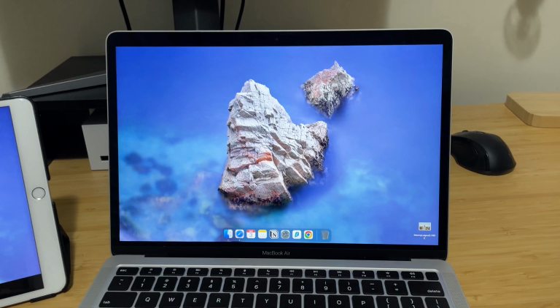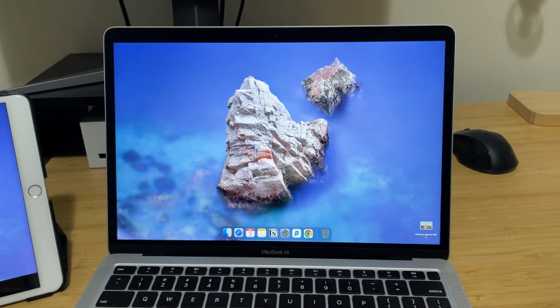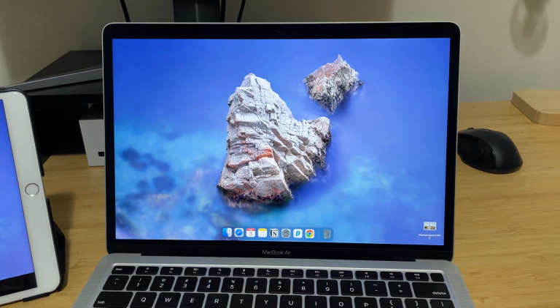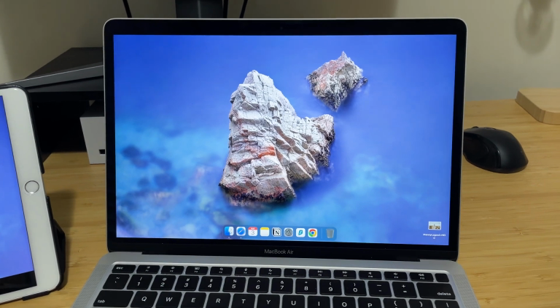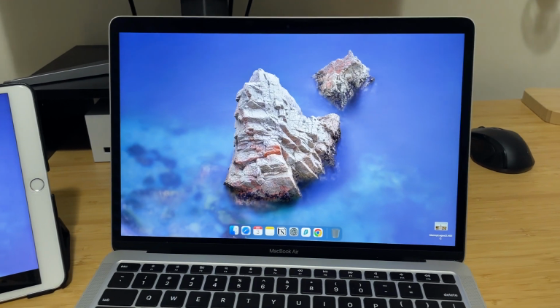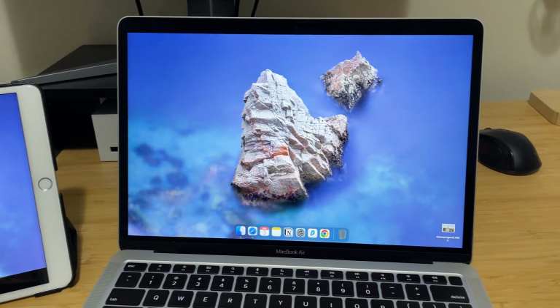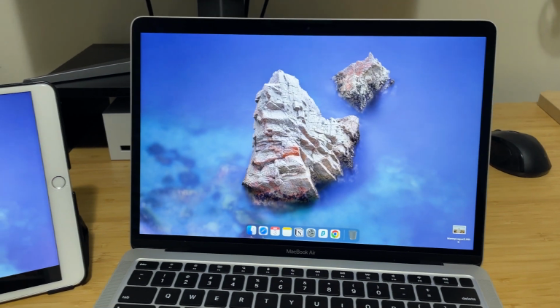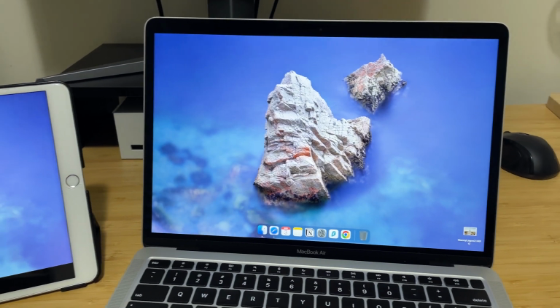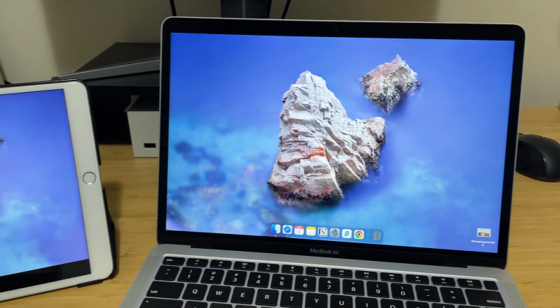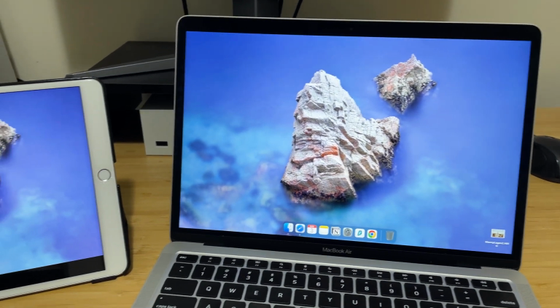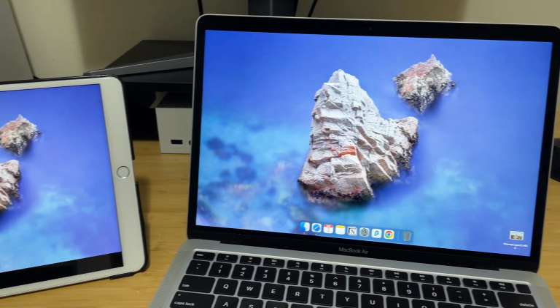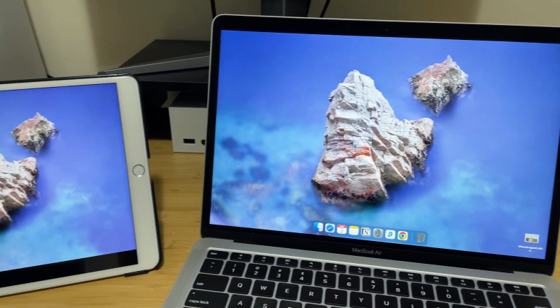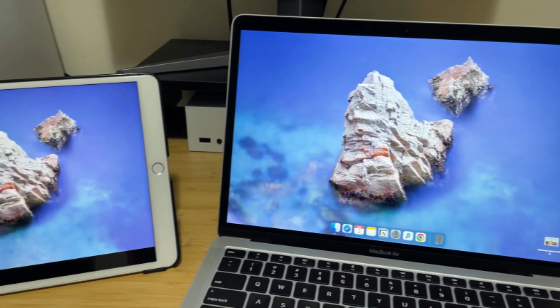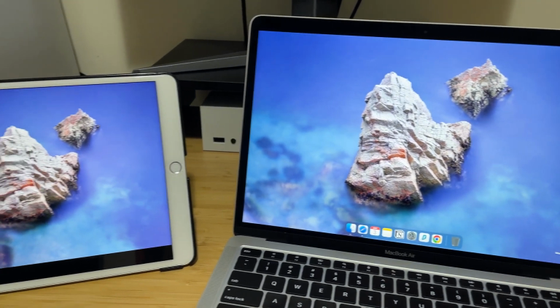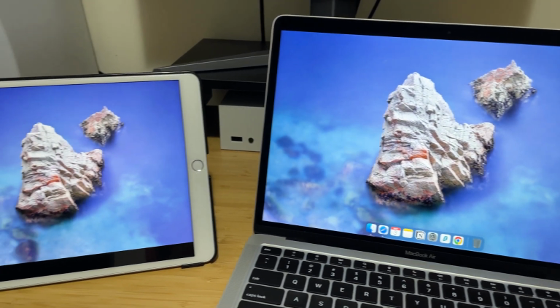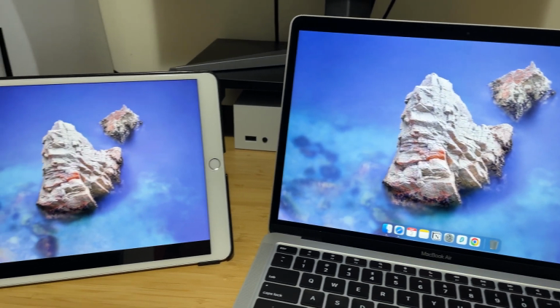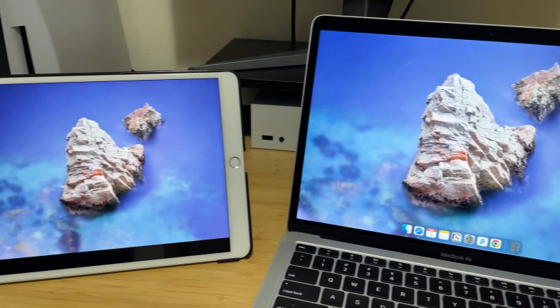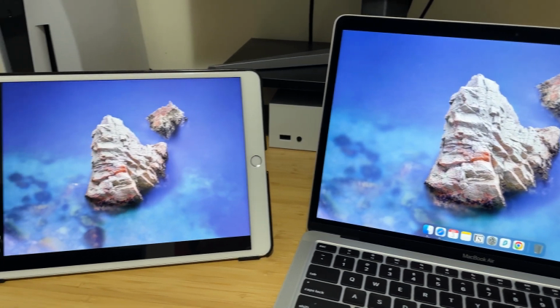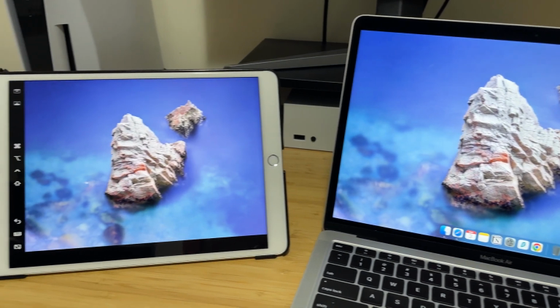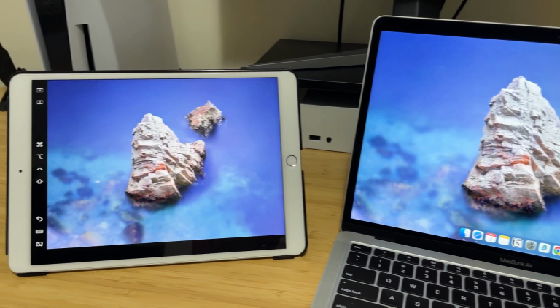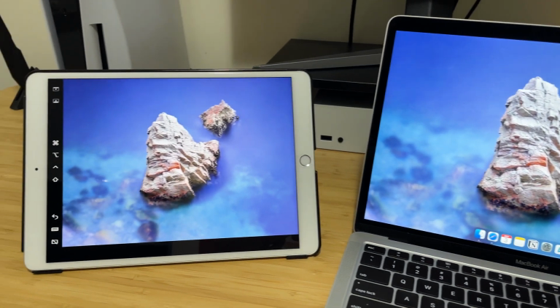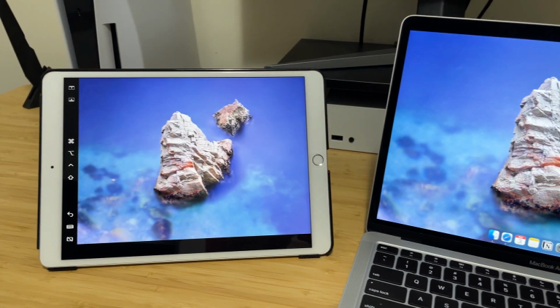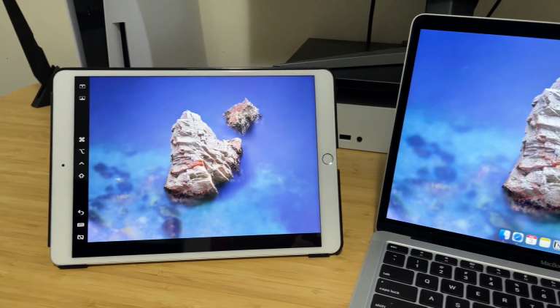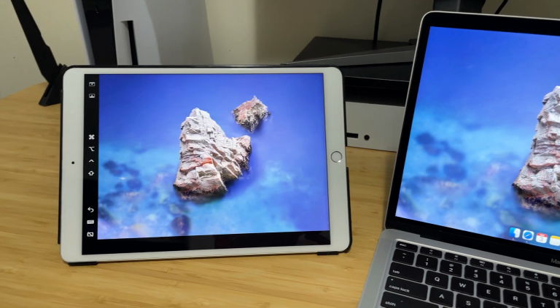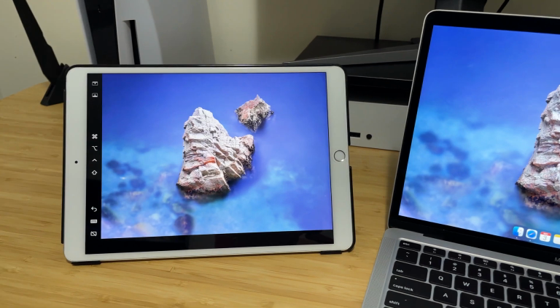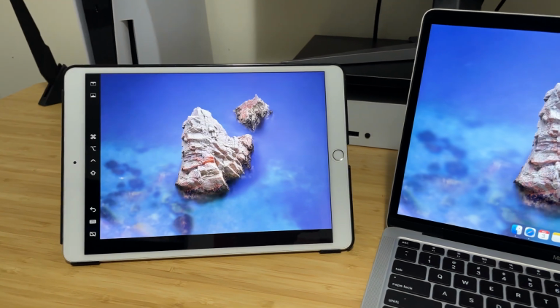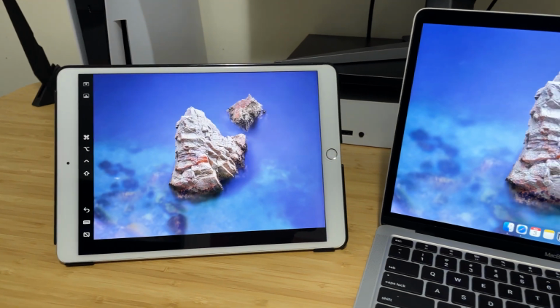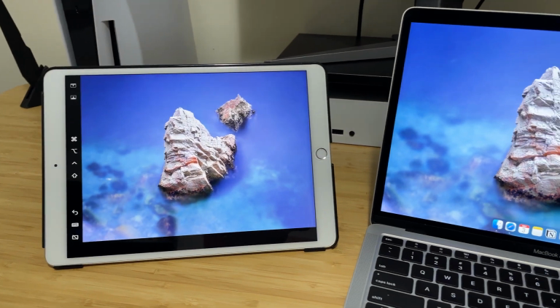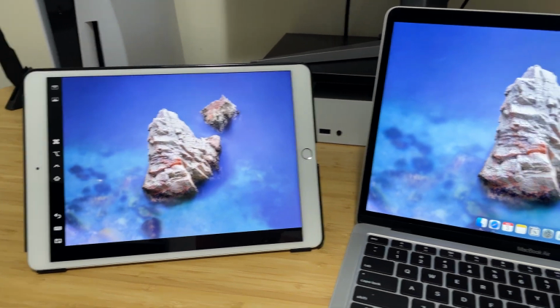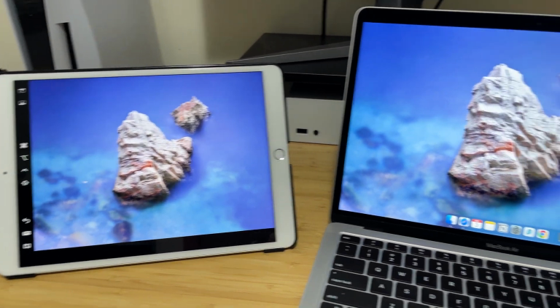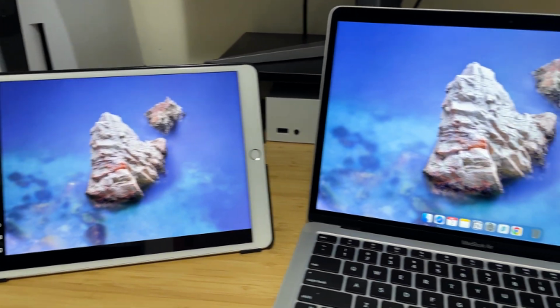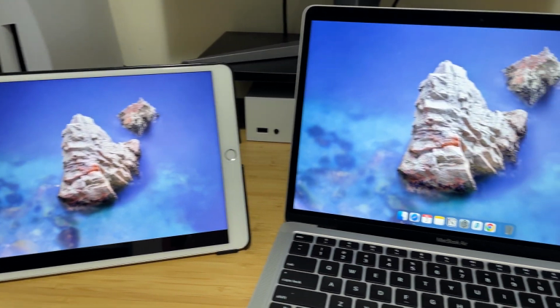Did you know if you have a MacBook you can use your iPad as an external monitor or a second screen? Well in this video I'm going to show you how you can do that in under one minute.